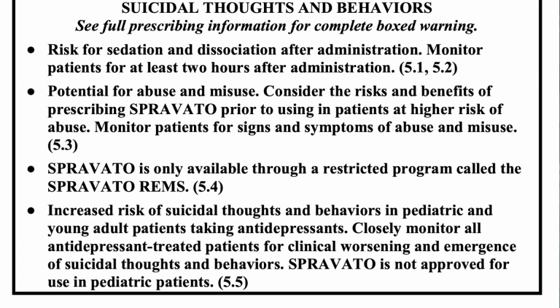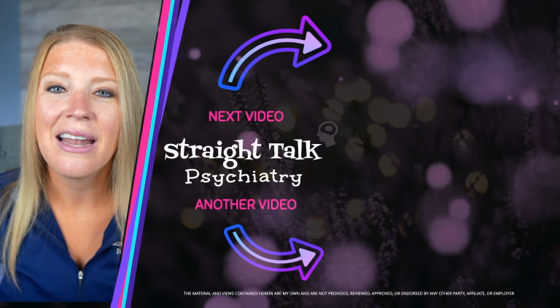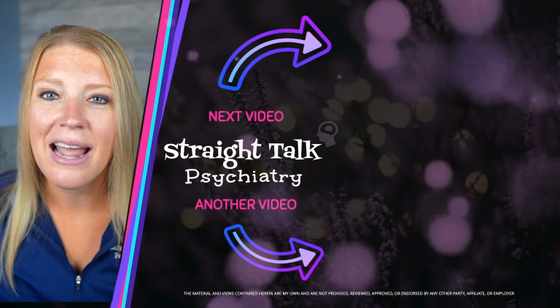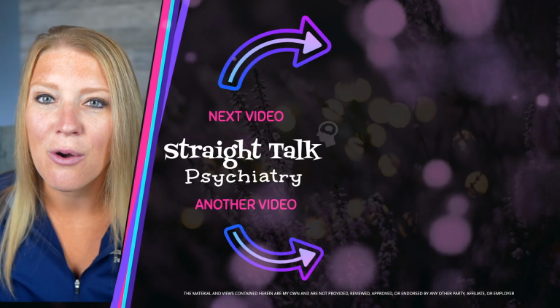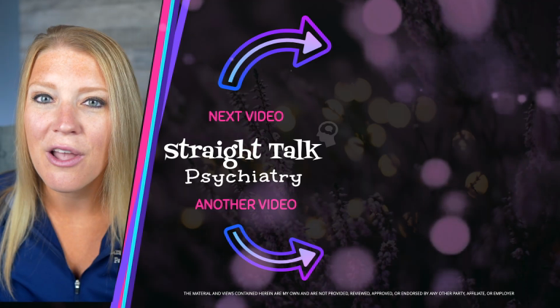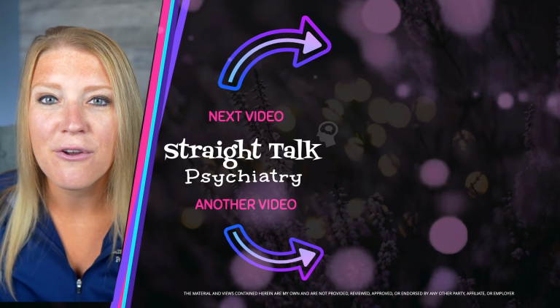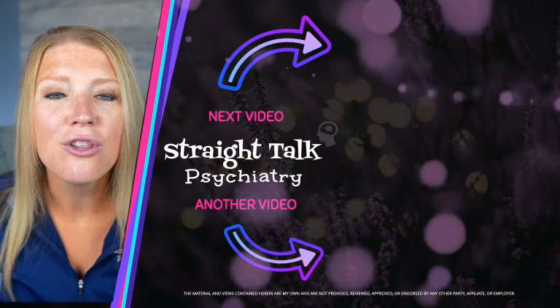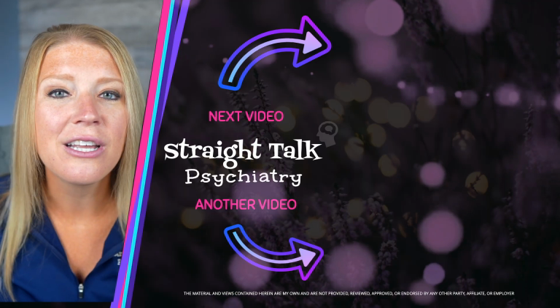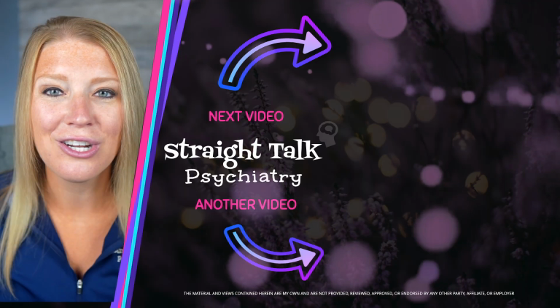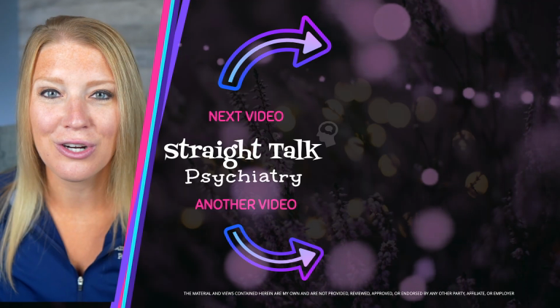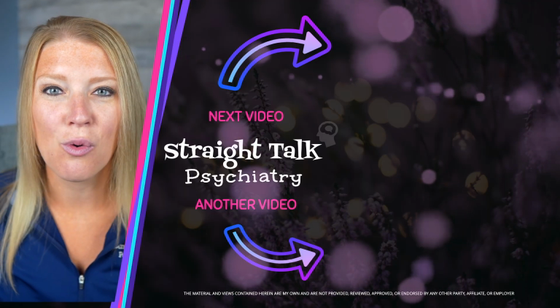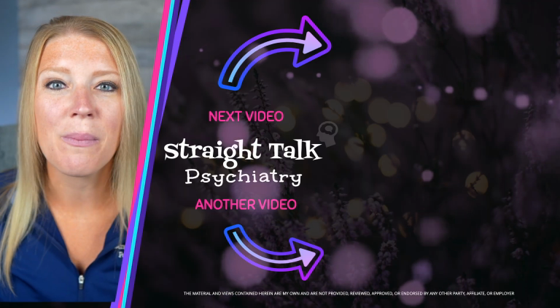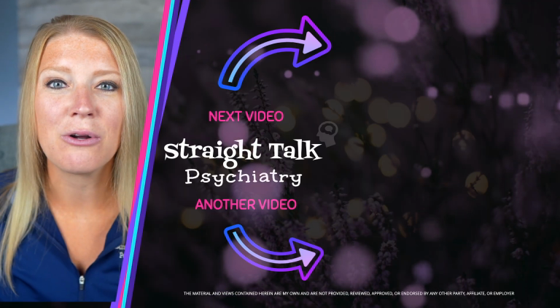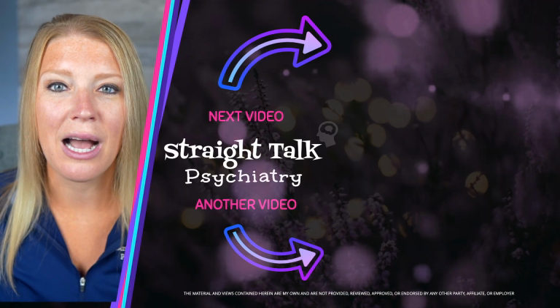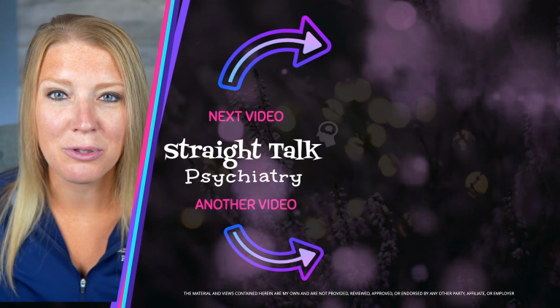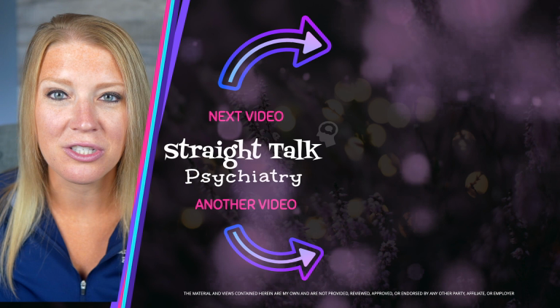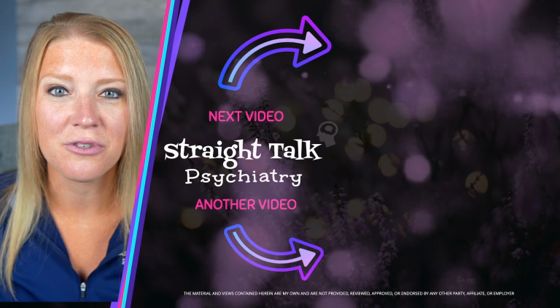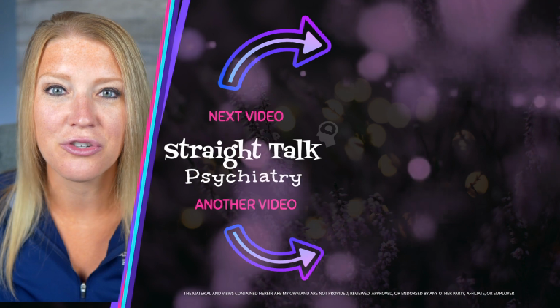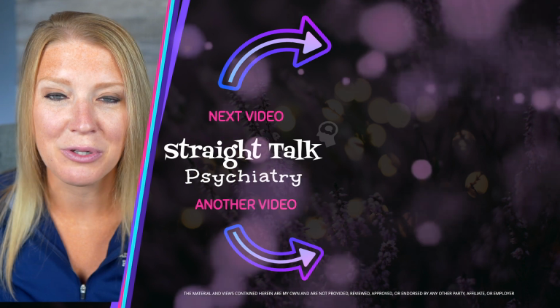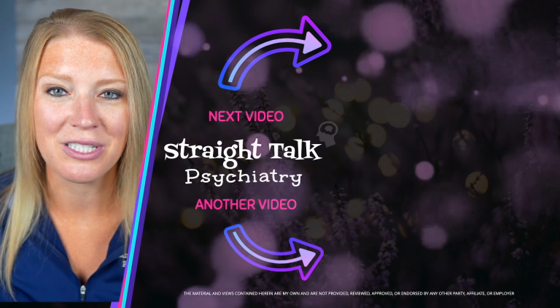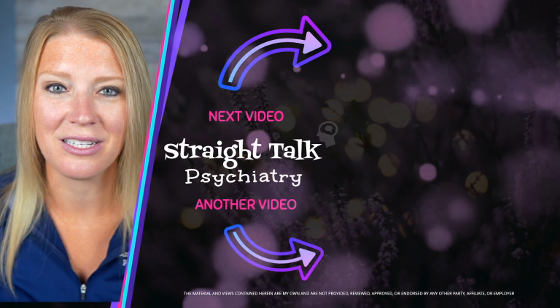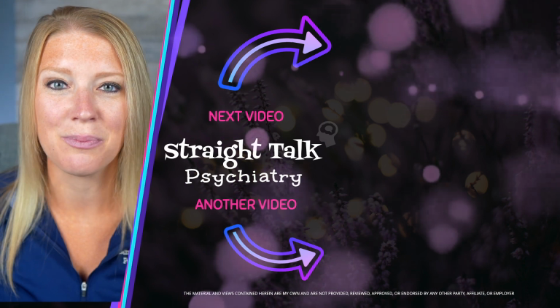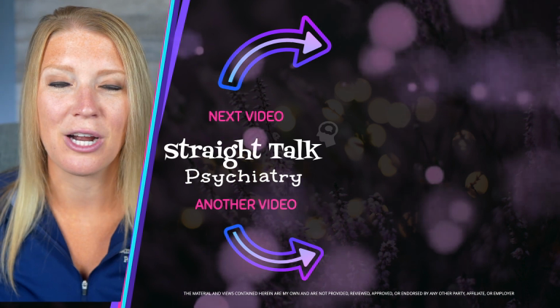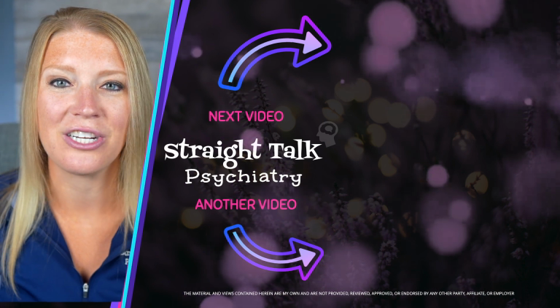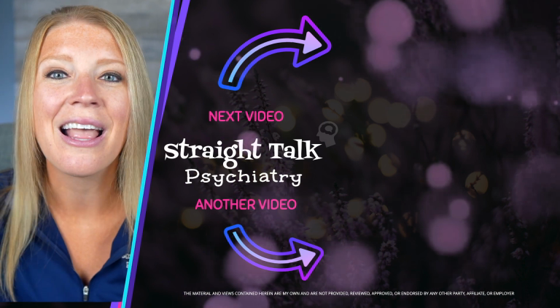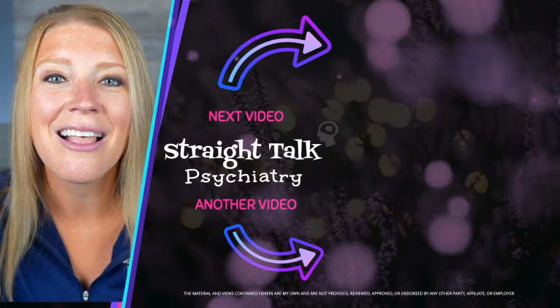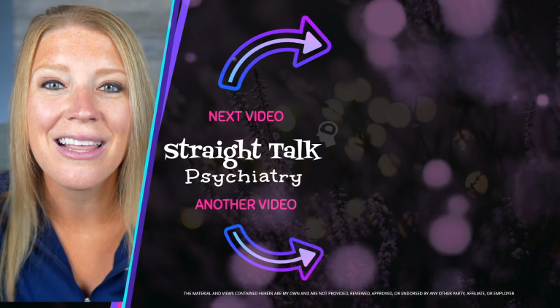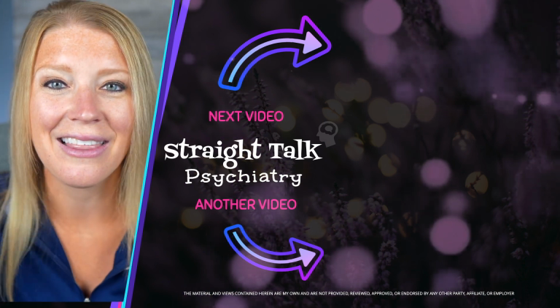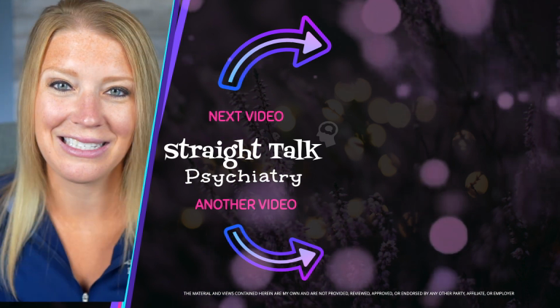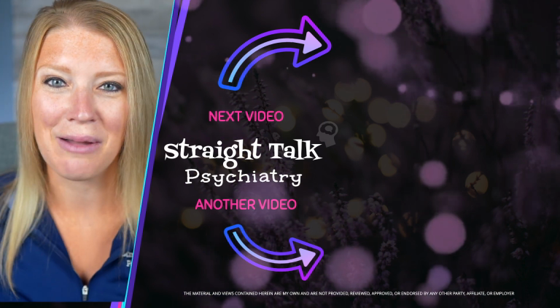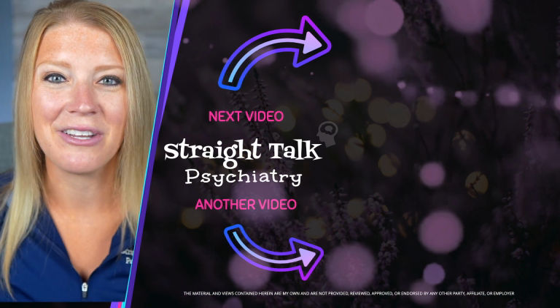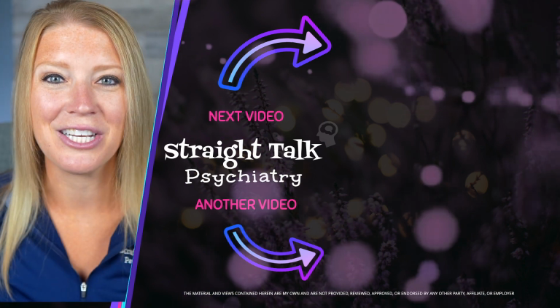If you're looking to learn more about options for treatment-resistant depression, click that top video.